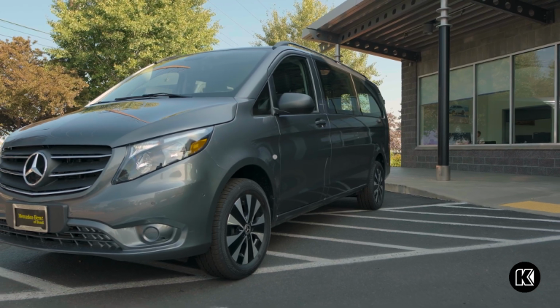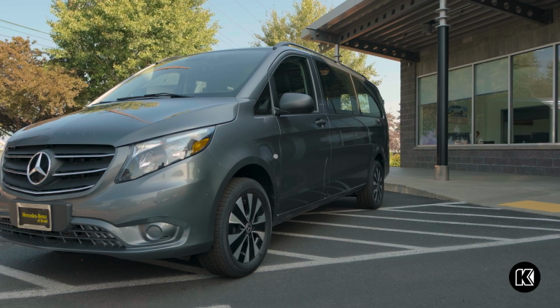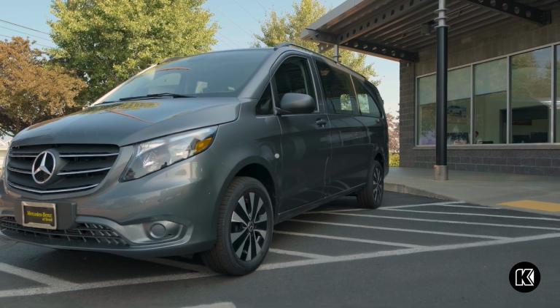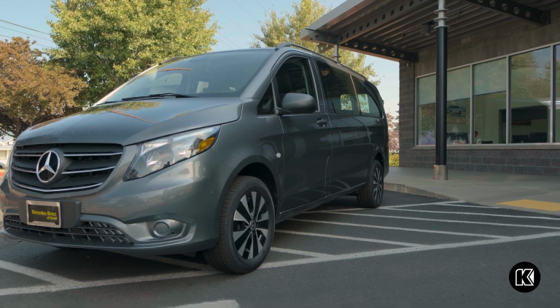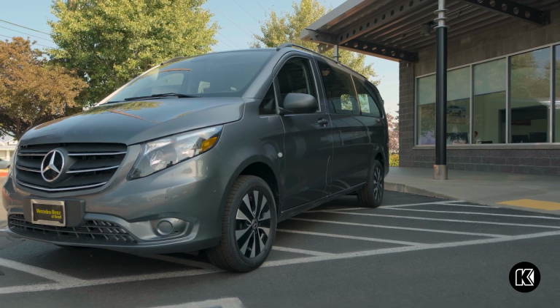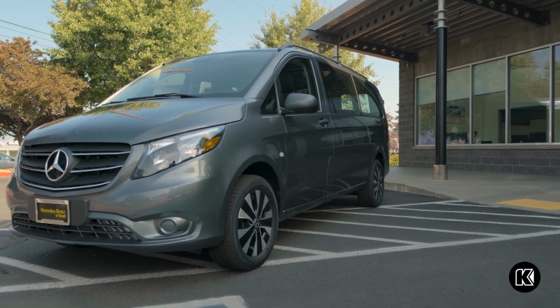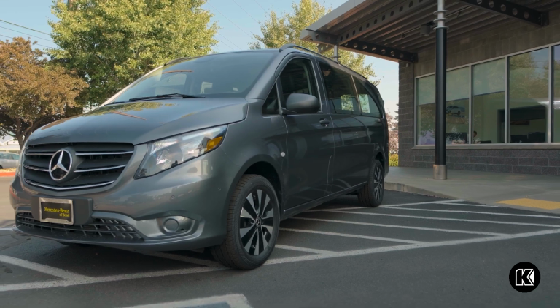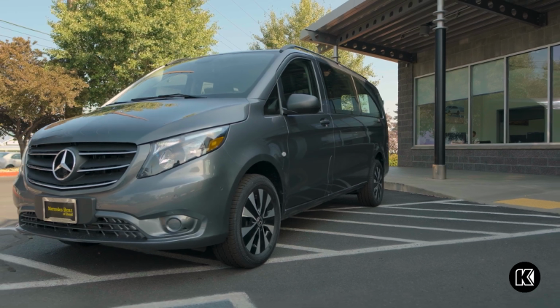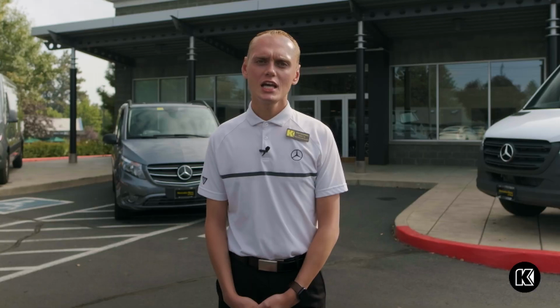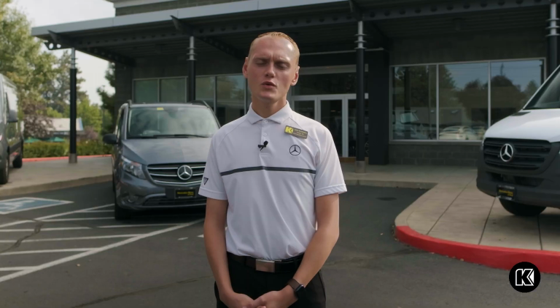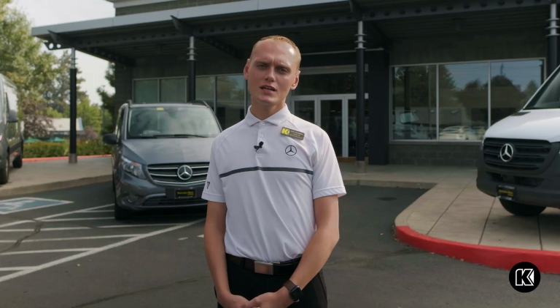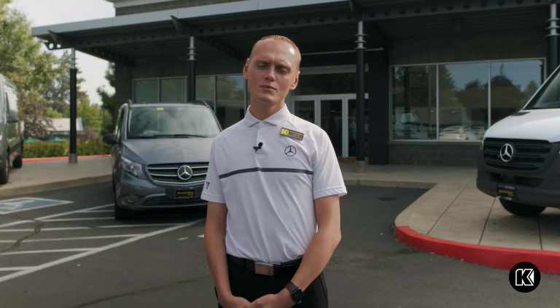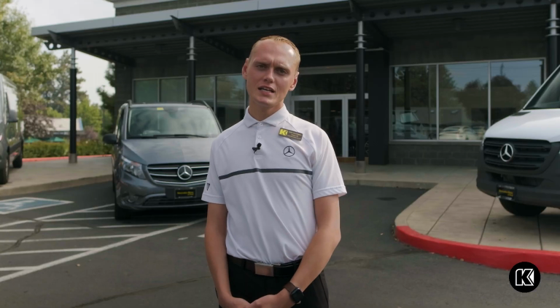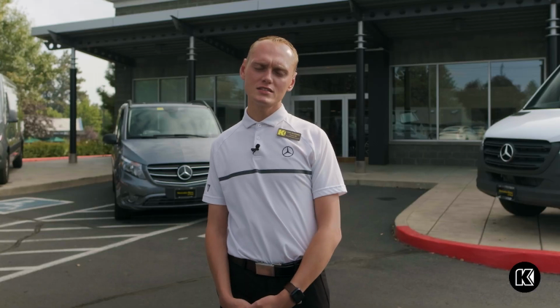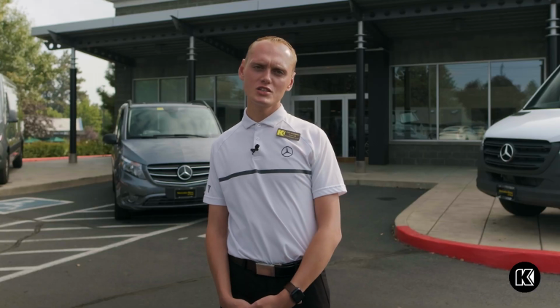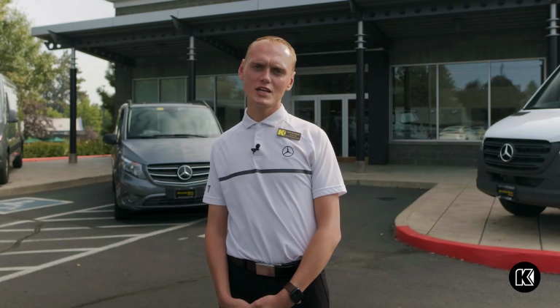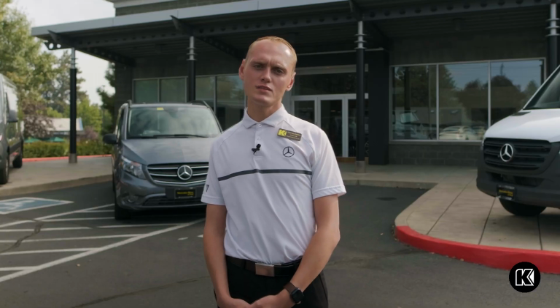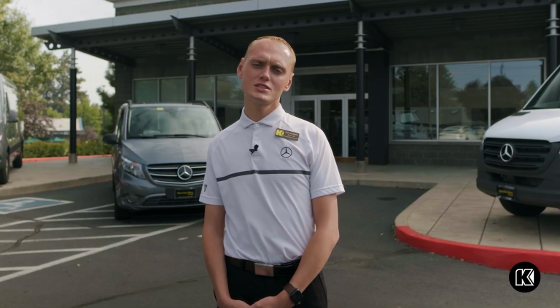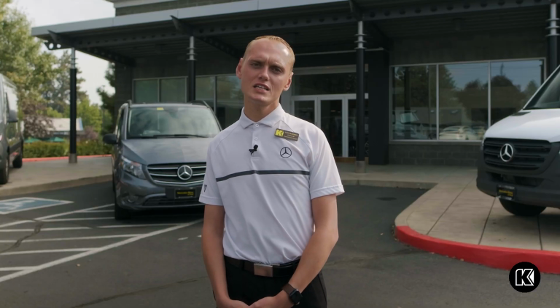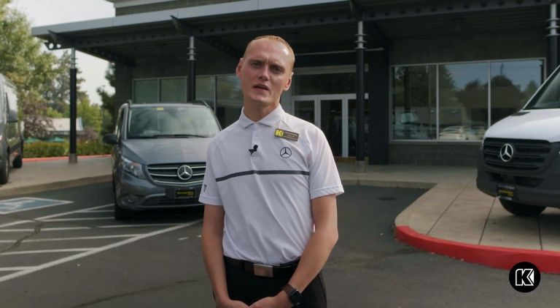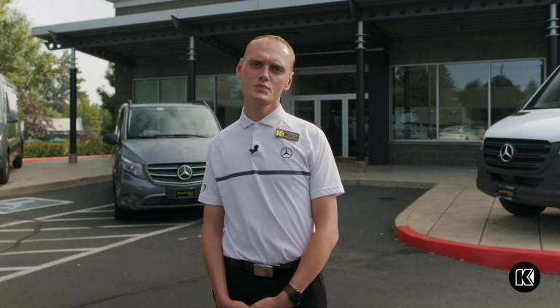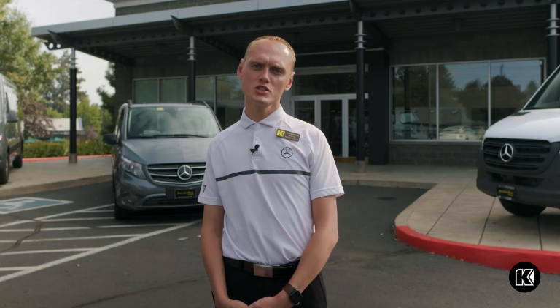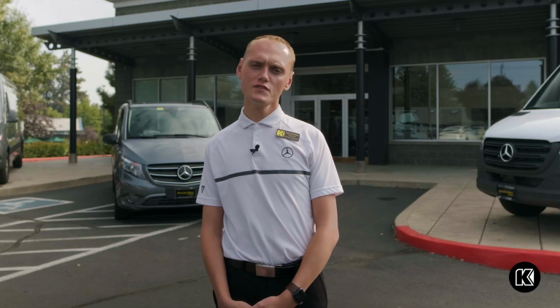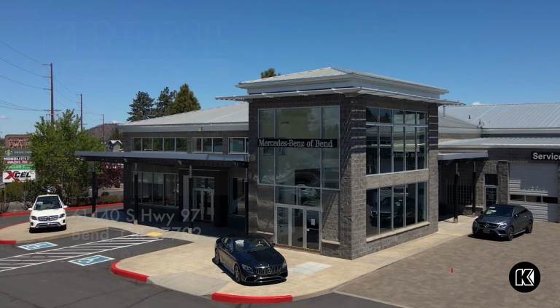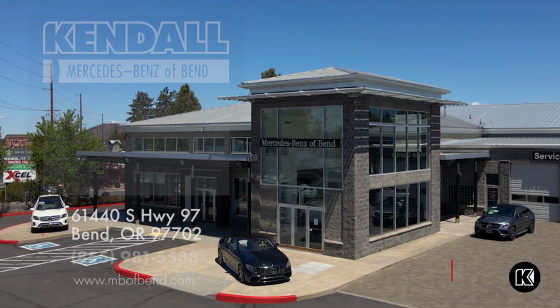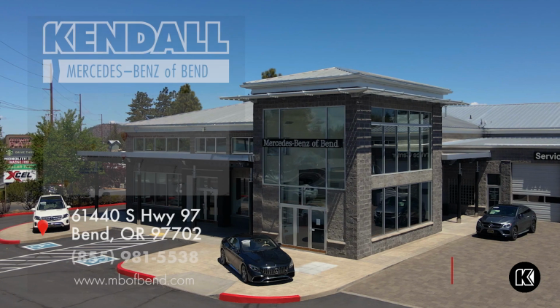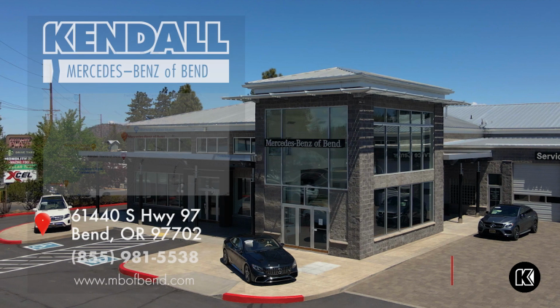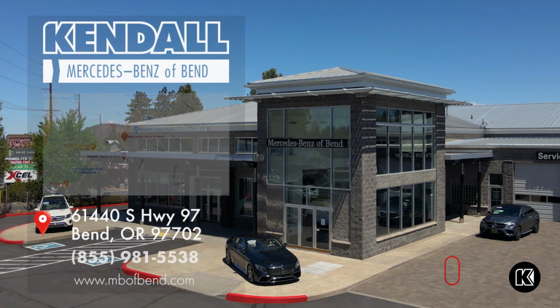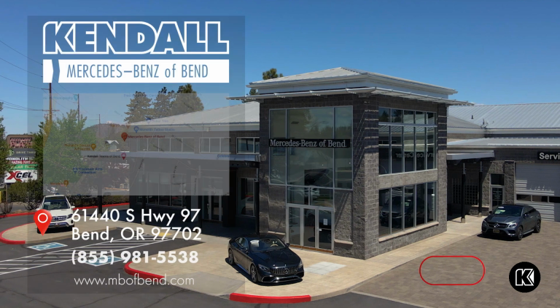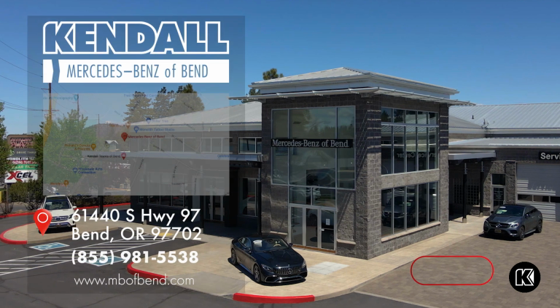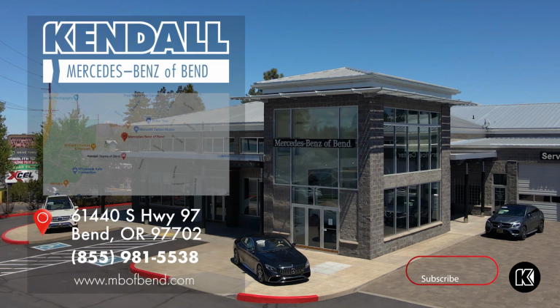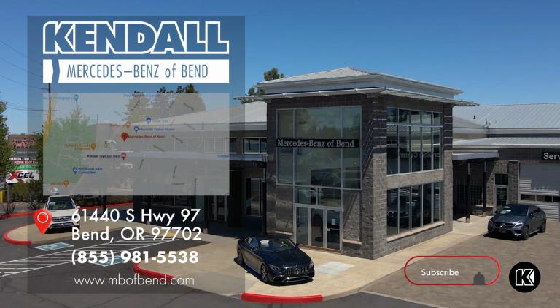Thank you so much for watching. If you want to come and take a test drive in a Mercedes-Benz Sprinter, feel free to come on down to Mercedes-Benz of Bend.